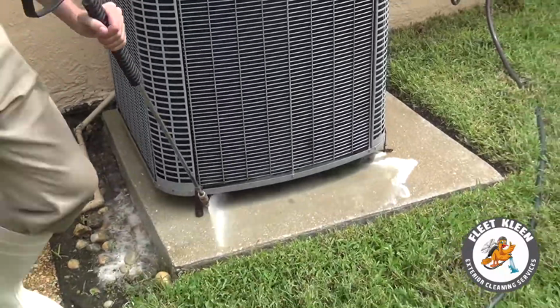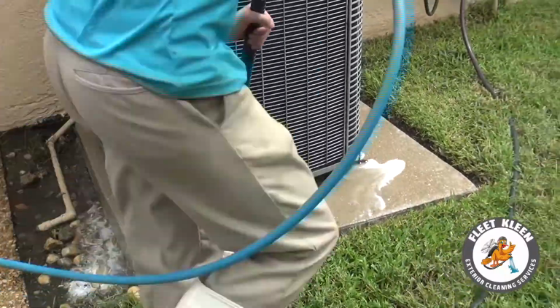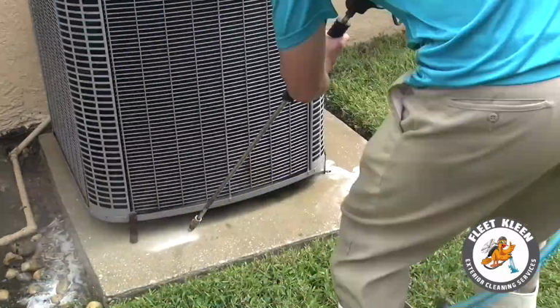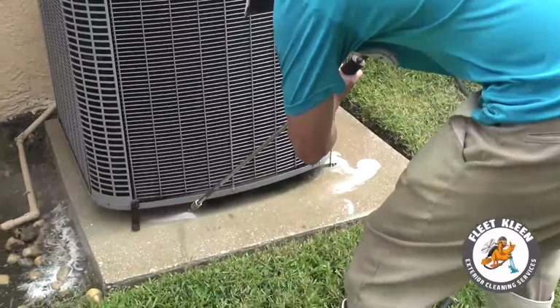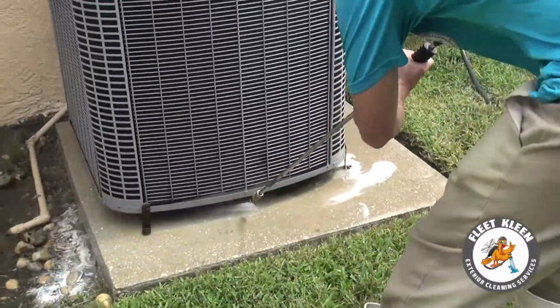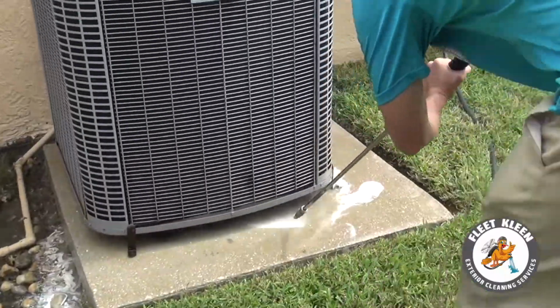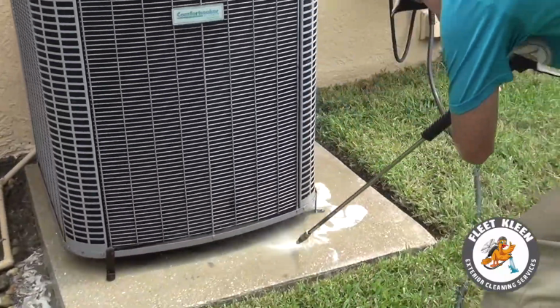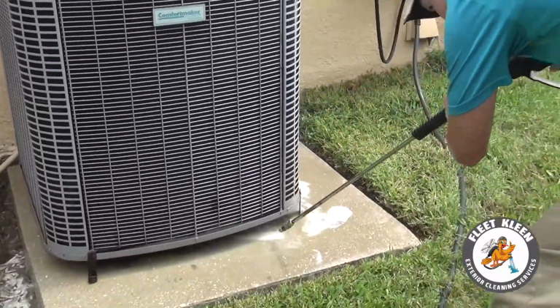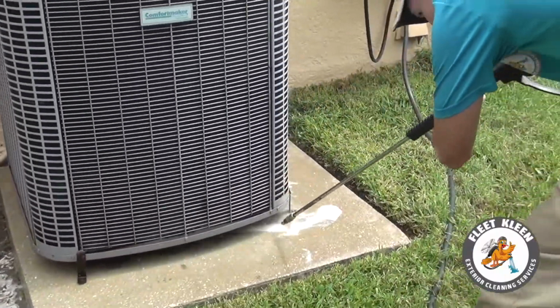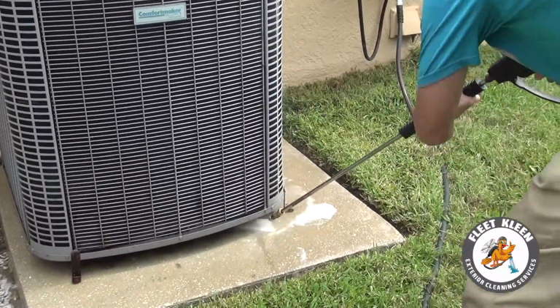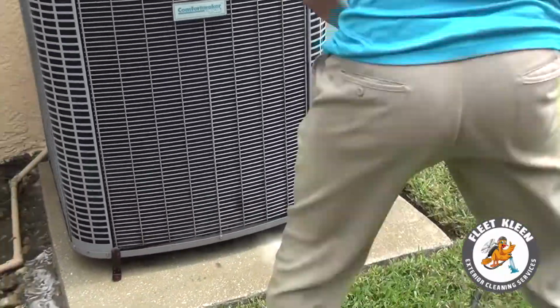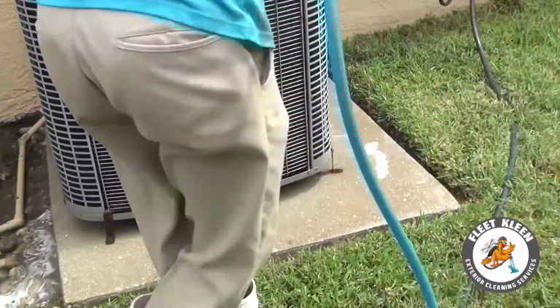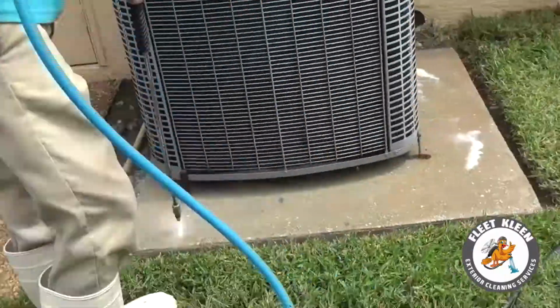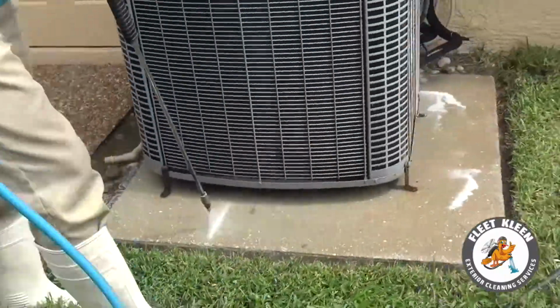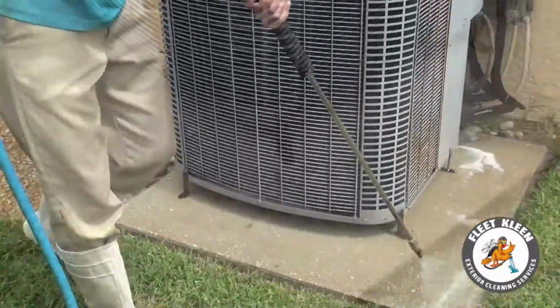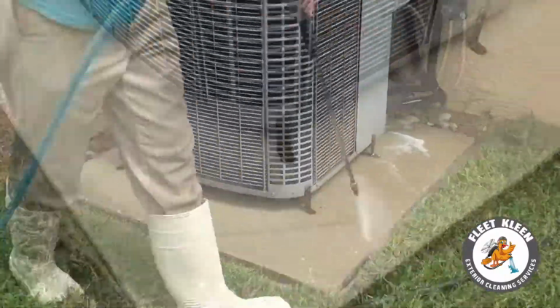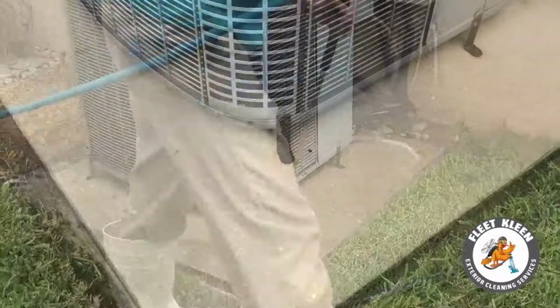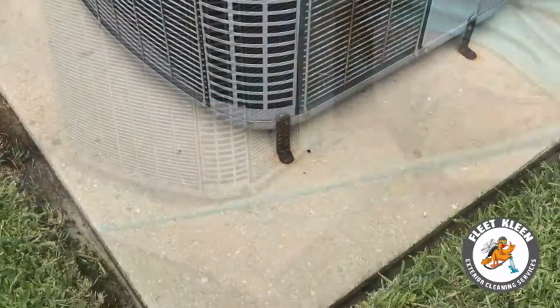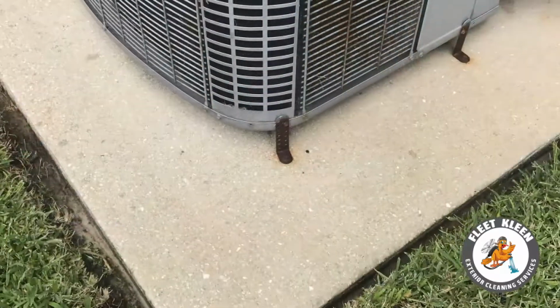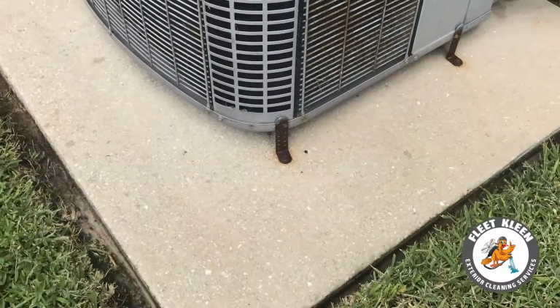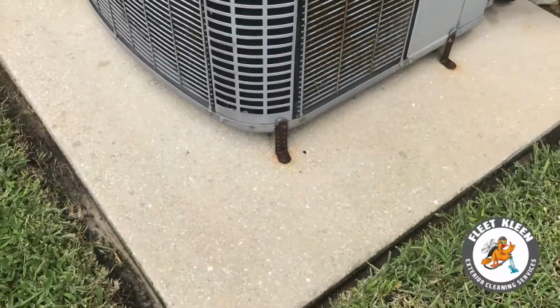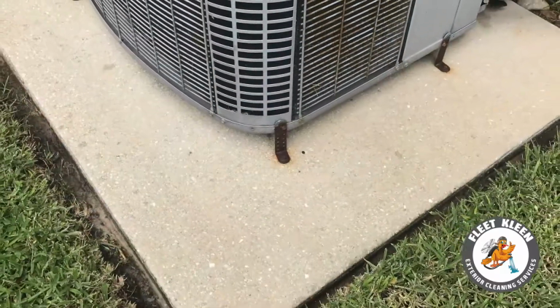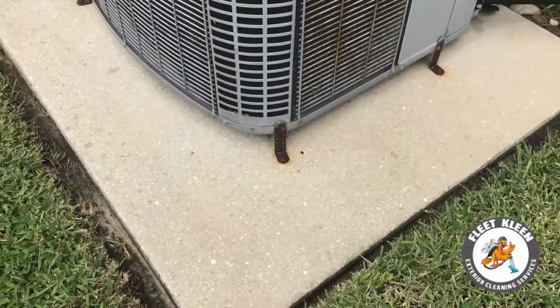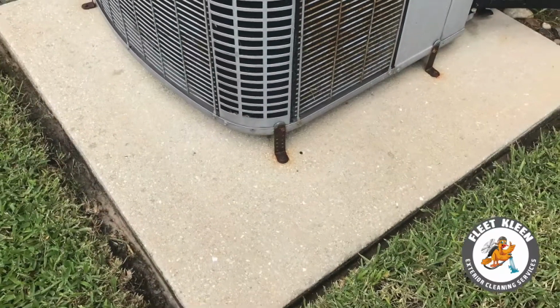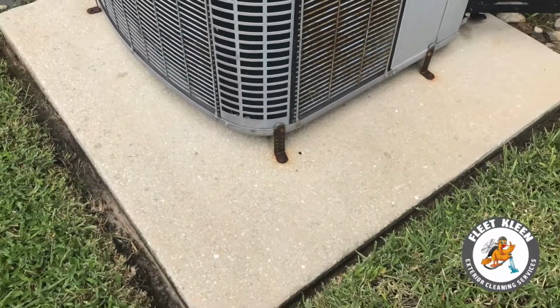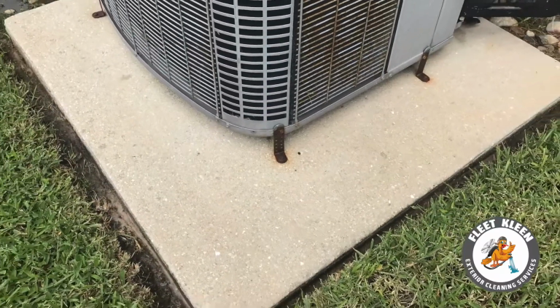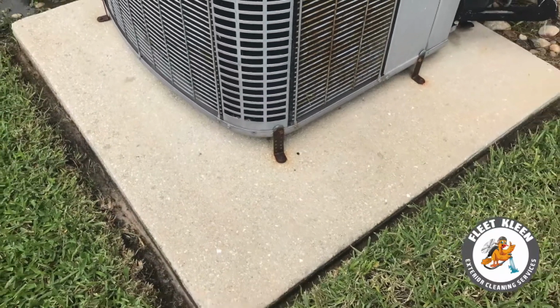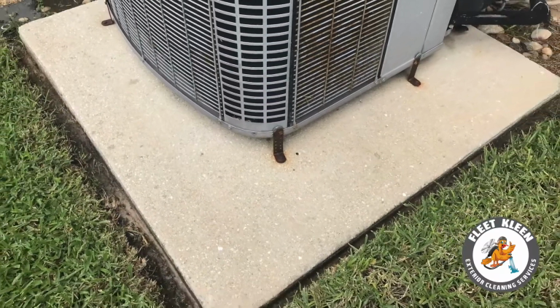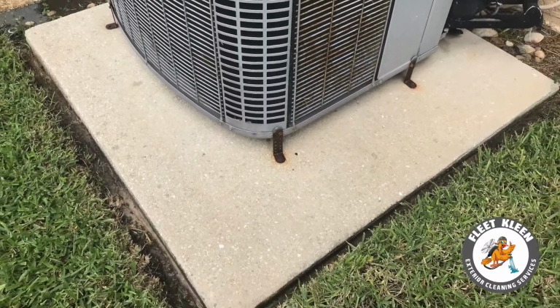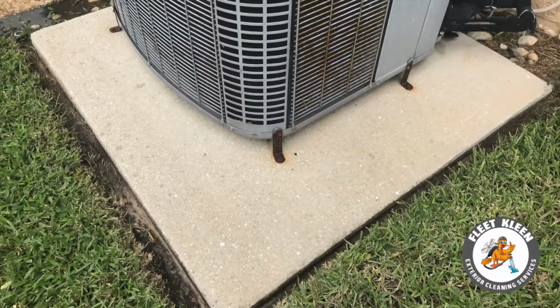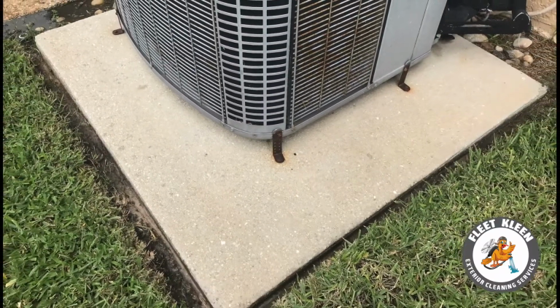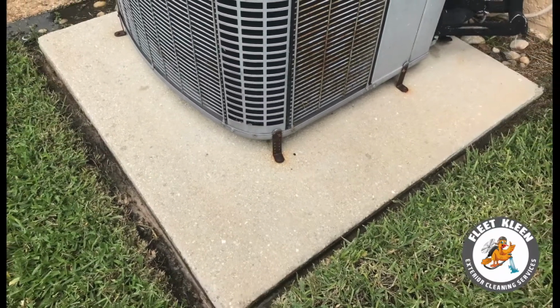Our equipment is very effective on all kinds of surfaces including concrete, bricks, travertine, and anything in between.